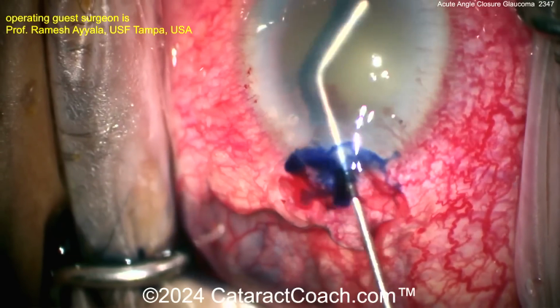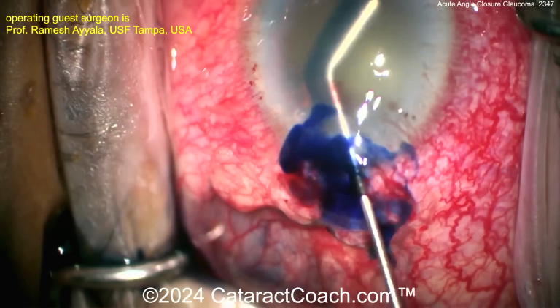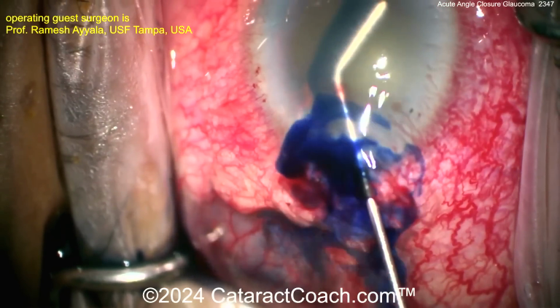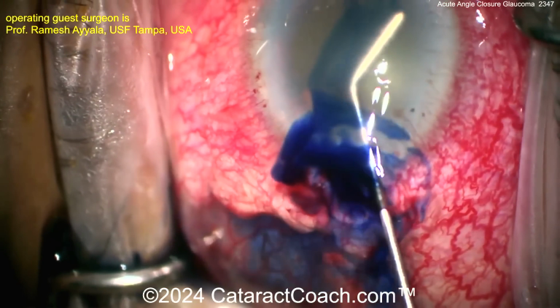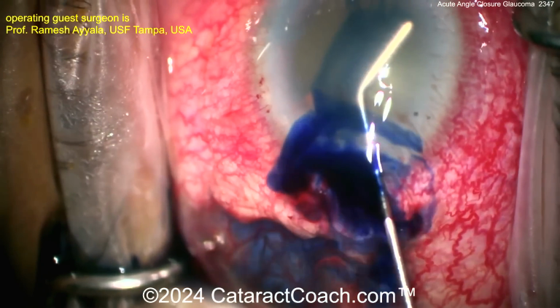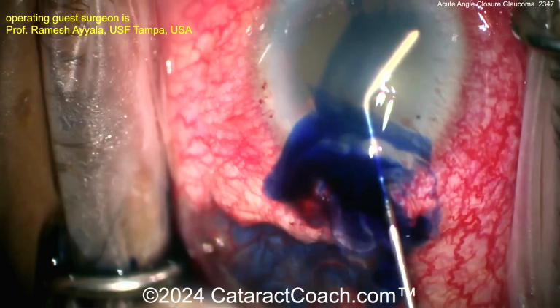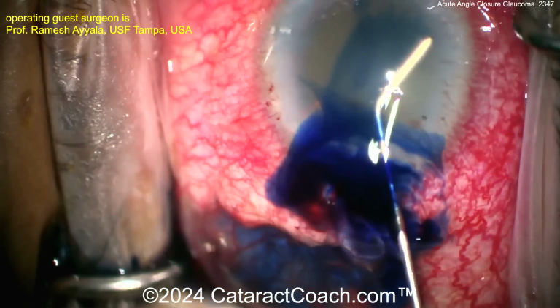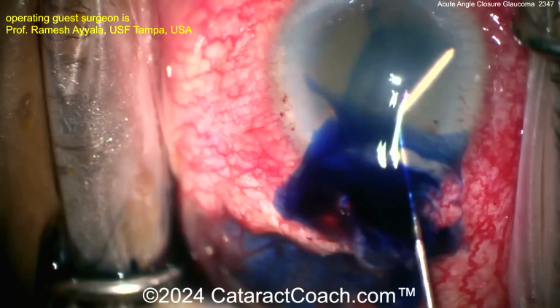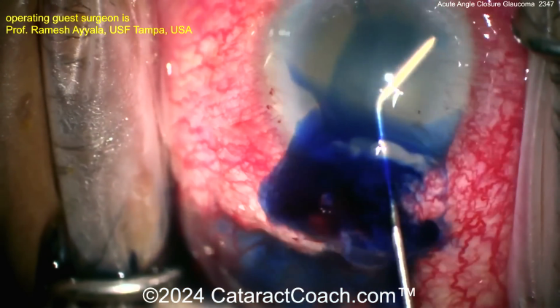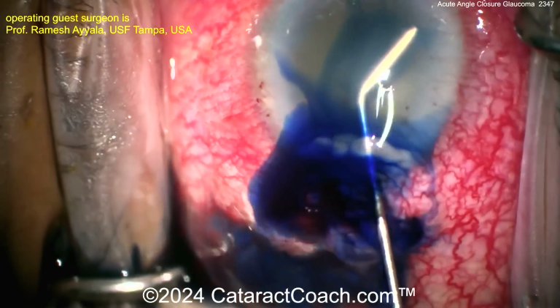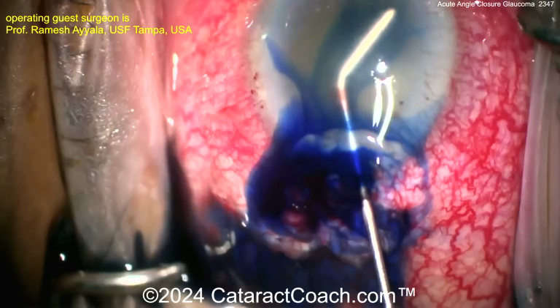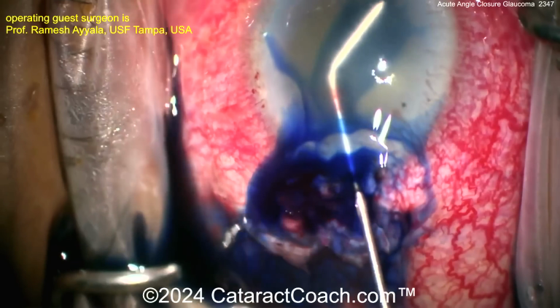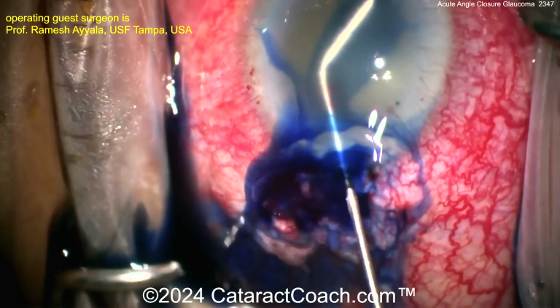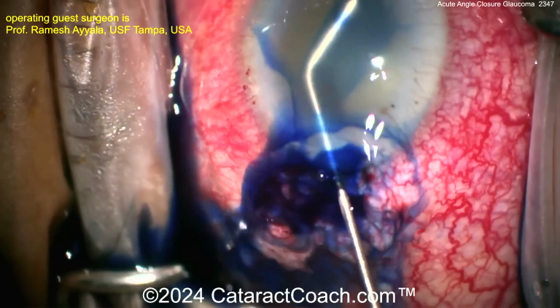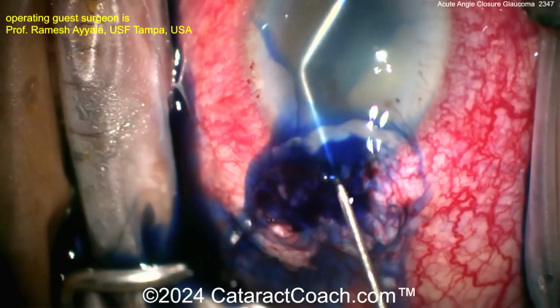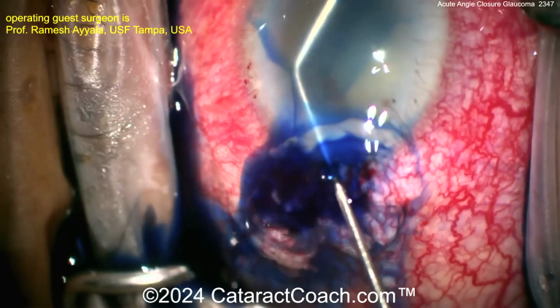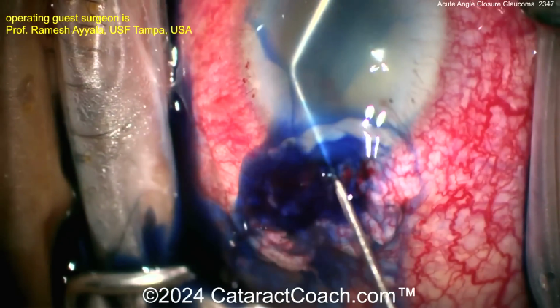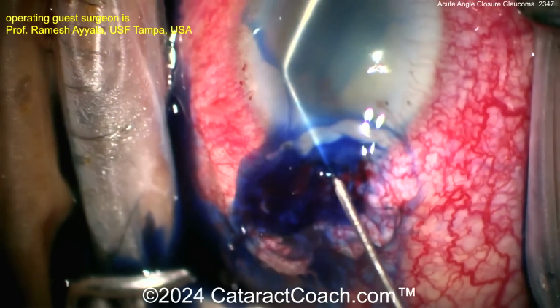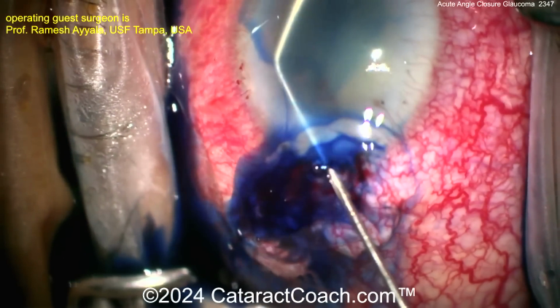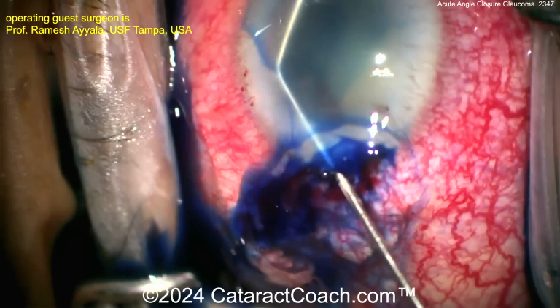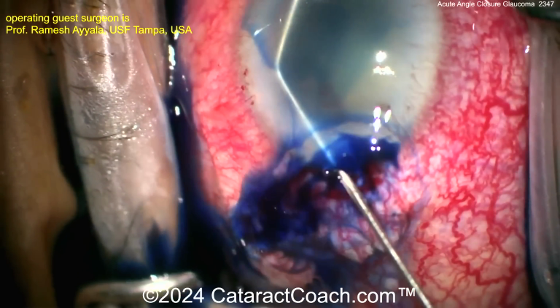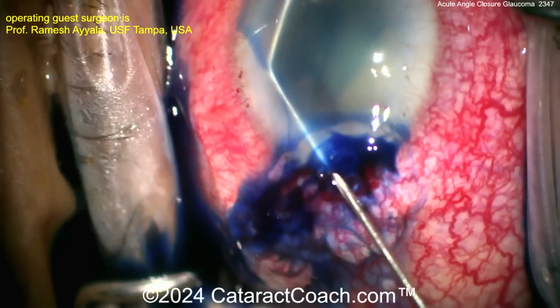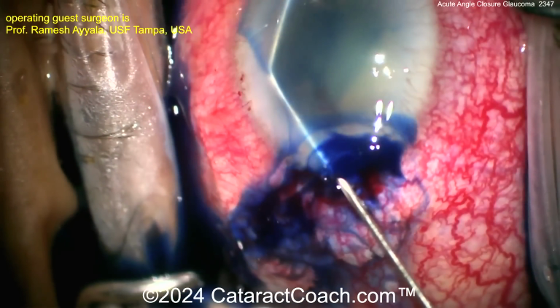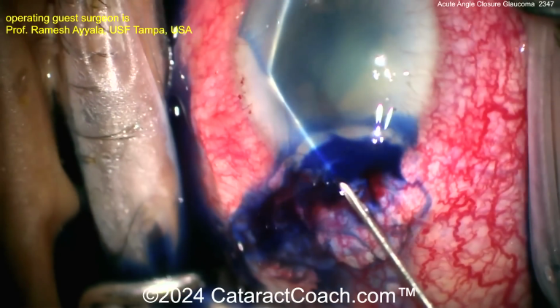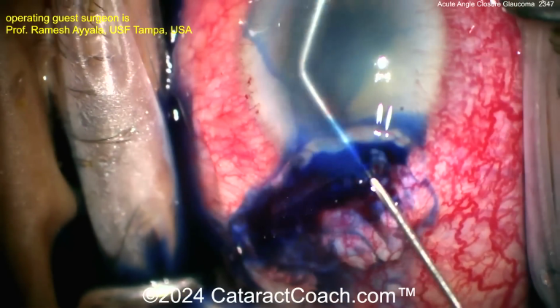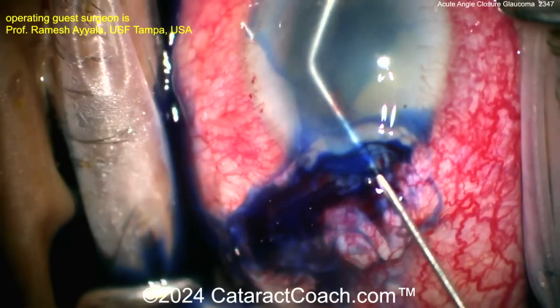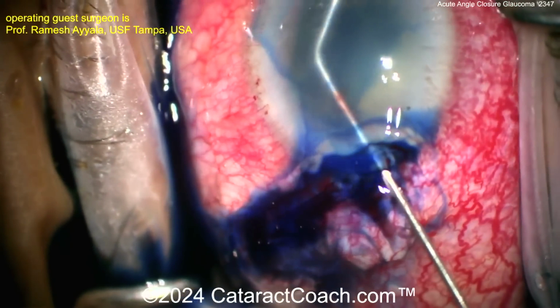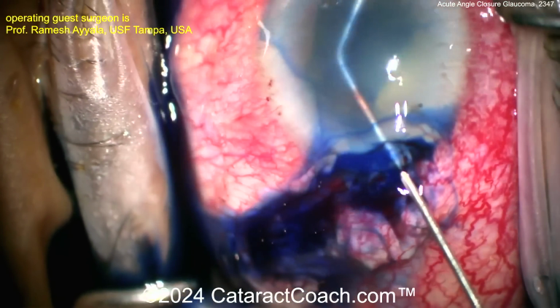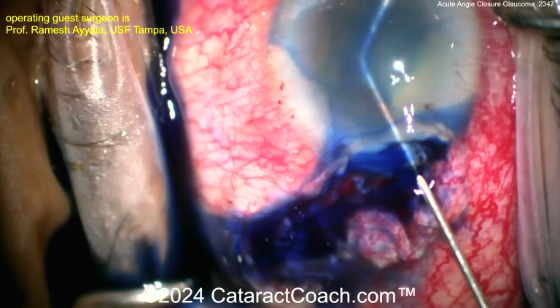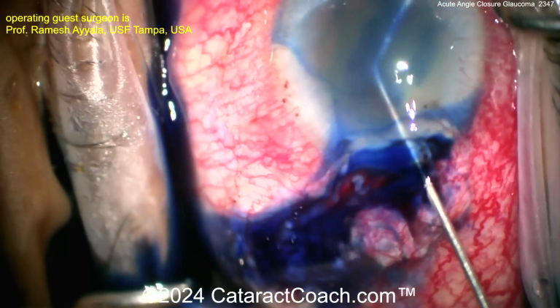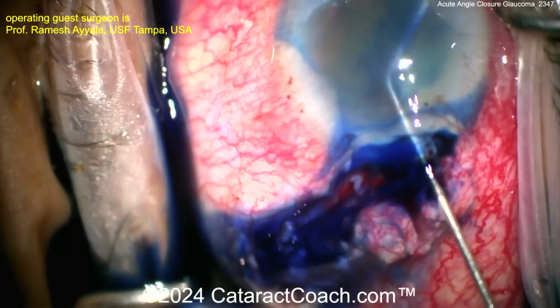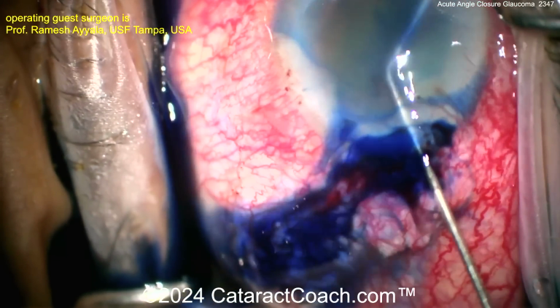Everything is stuck up in the angle, so the surgeon ends up going inside the eye with the keratome and then even pierces the lens capsule a little bit. Now spreading out some trypan blue dye to see what we've got here.